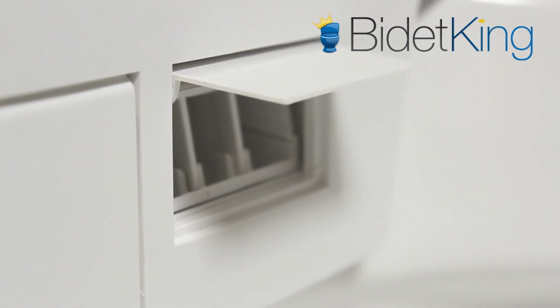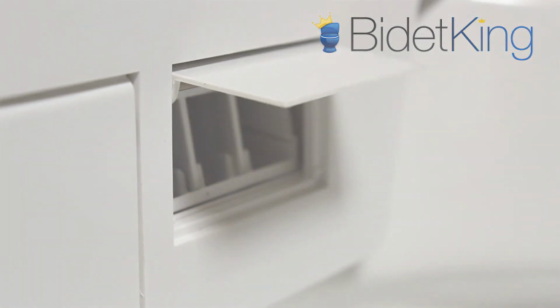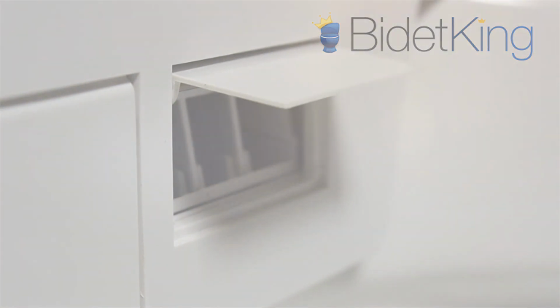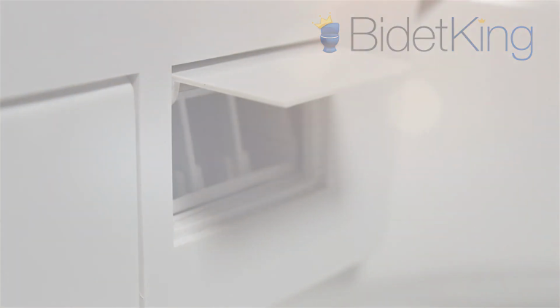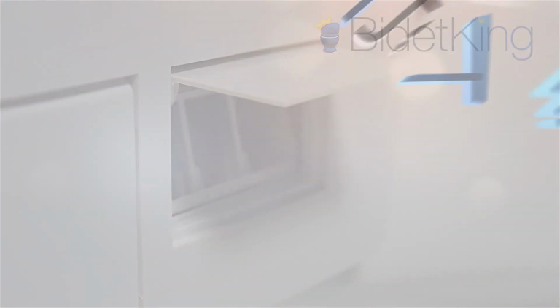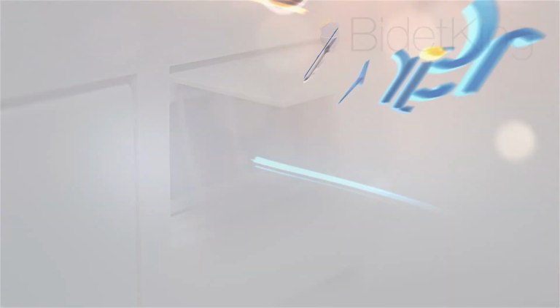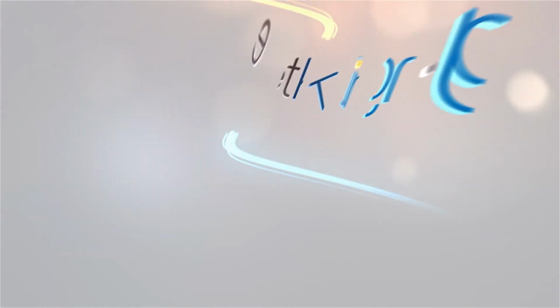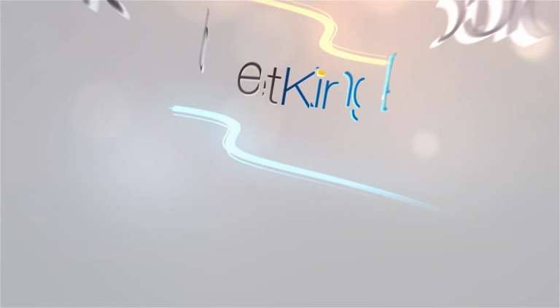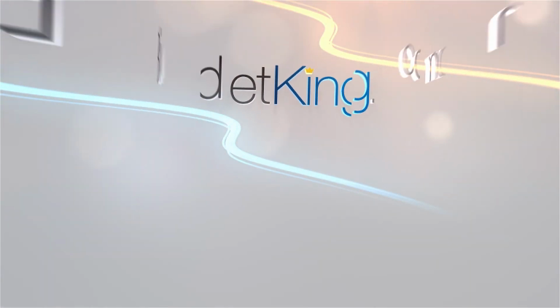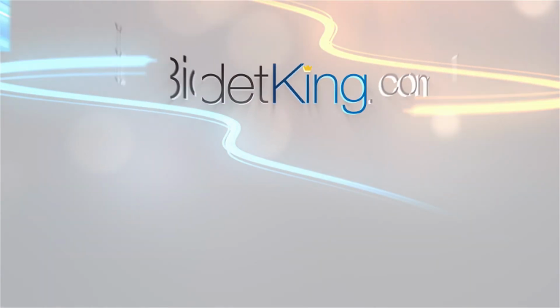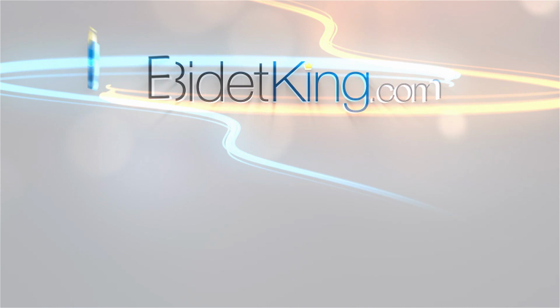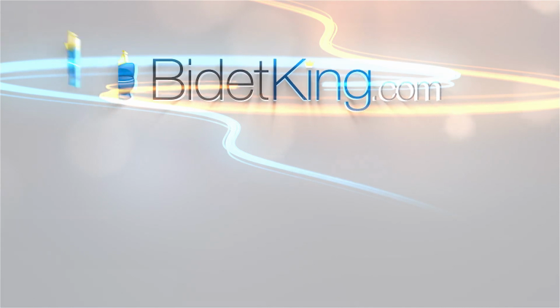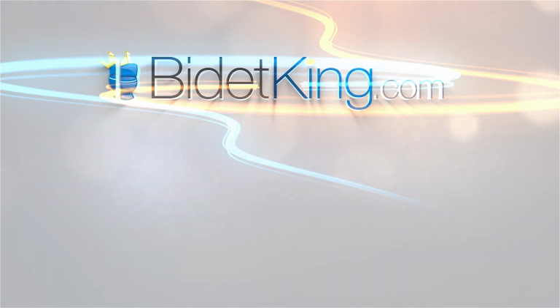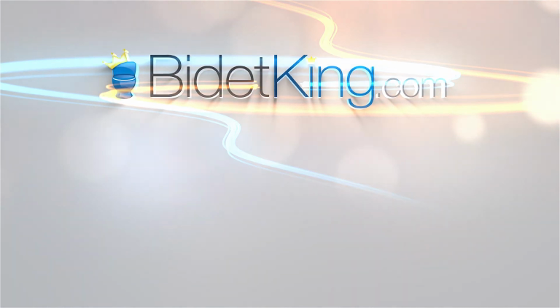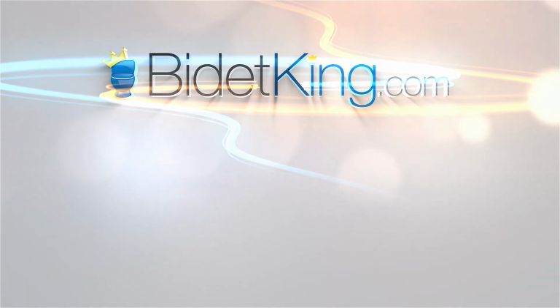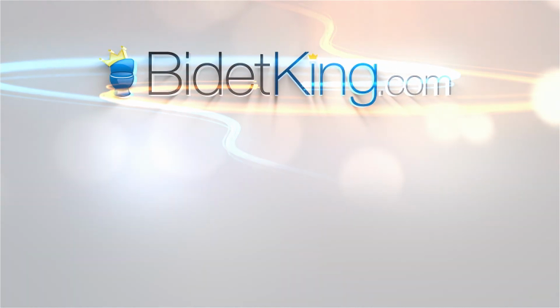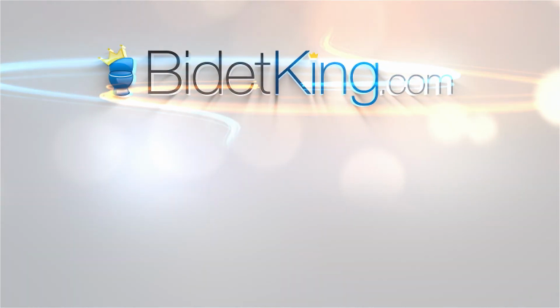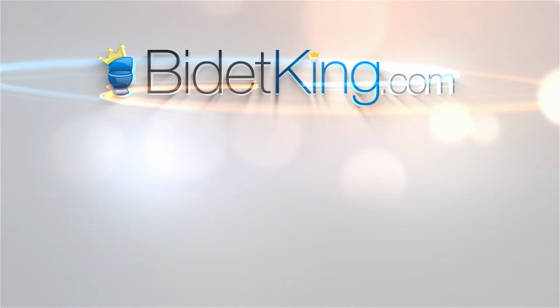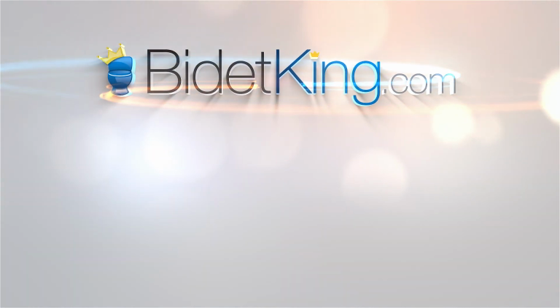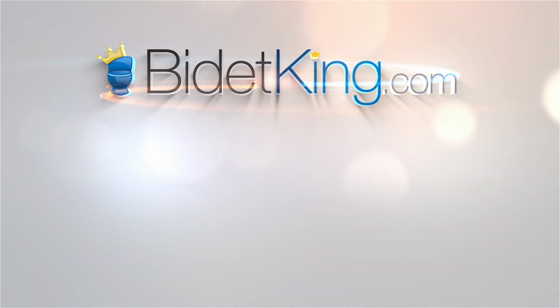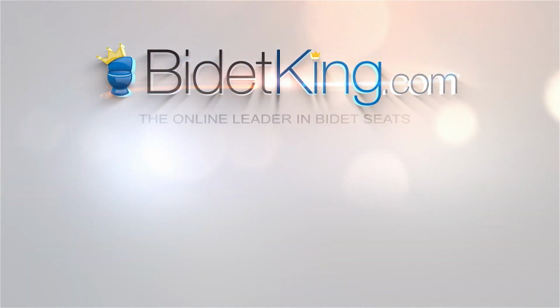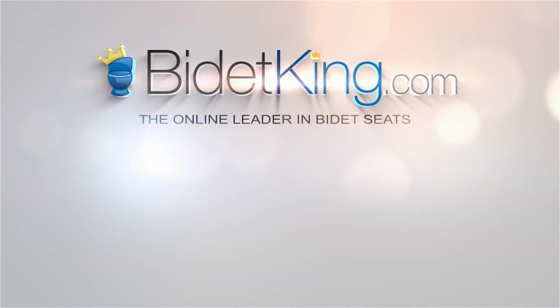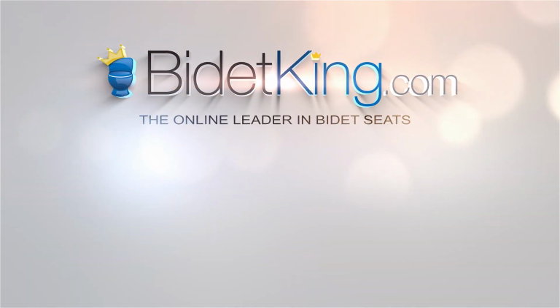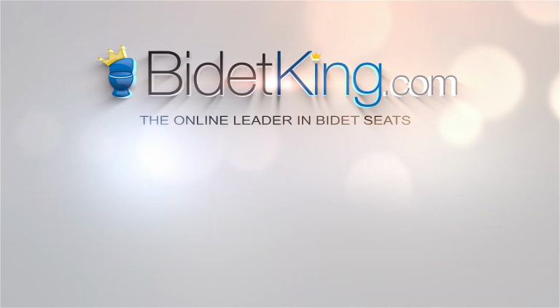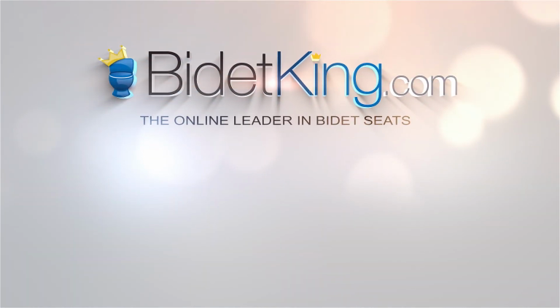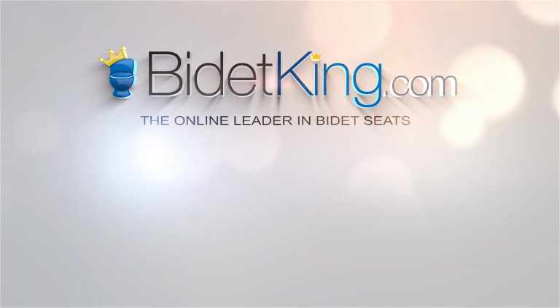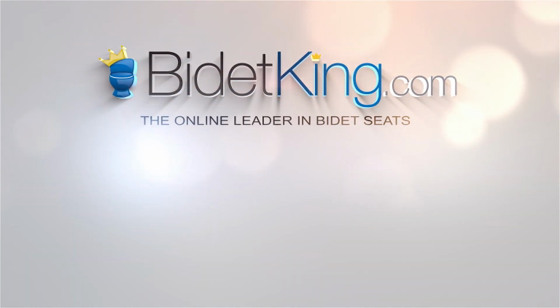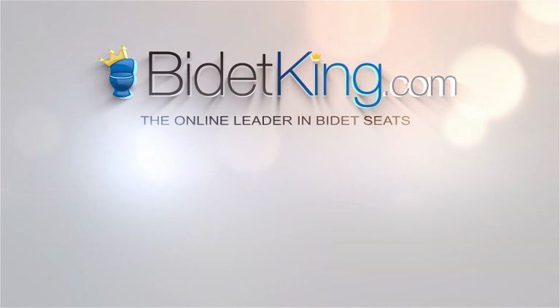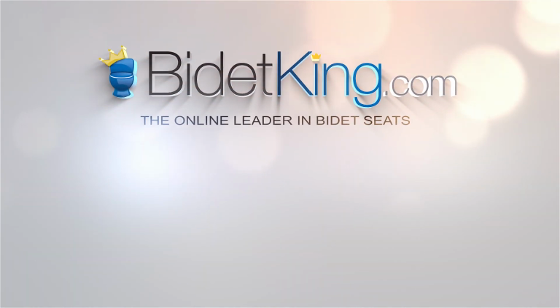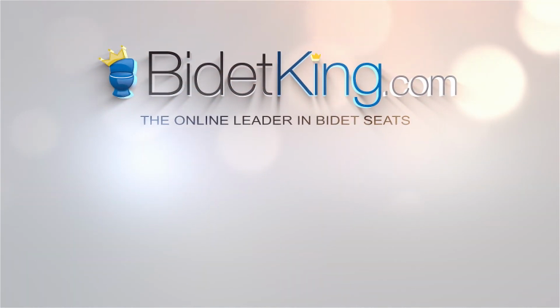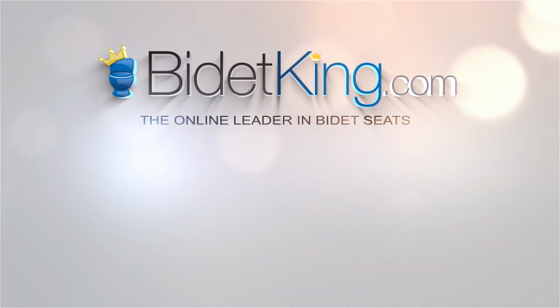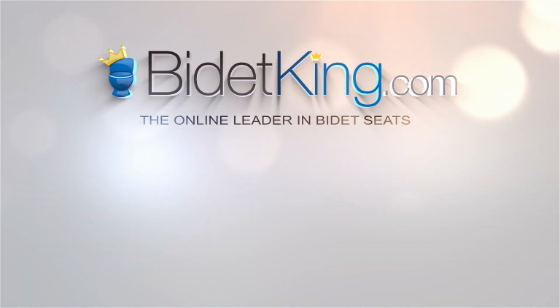Click the Bidet King icon to subscribe to our YouTube channel. Don't forget to check out our other awesome bidet videos.